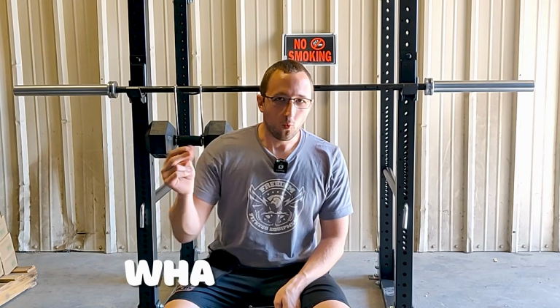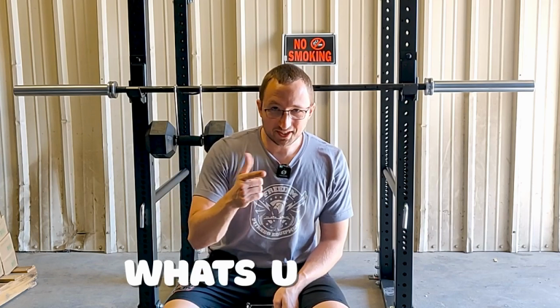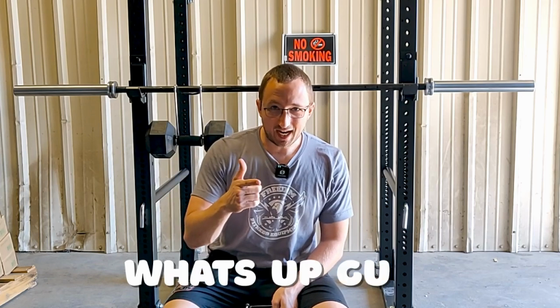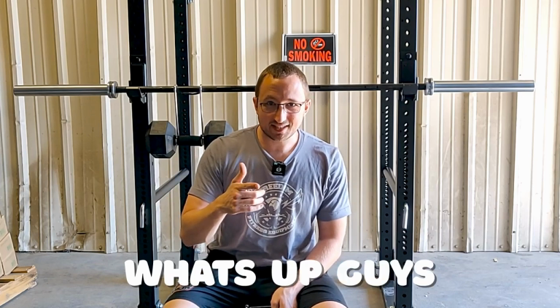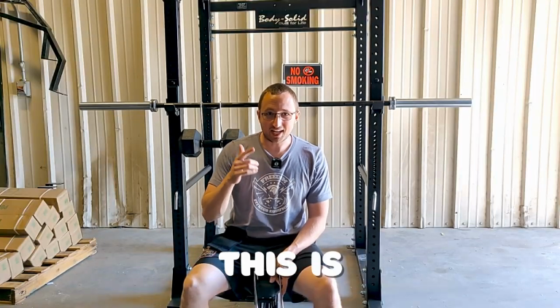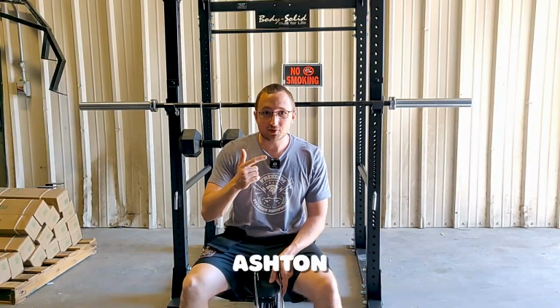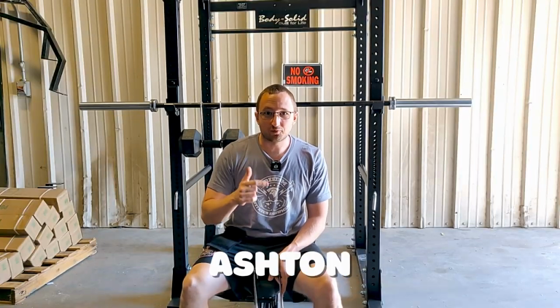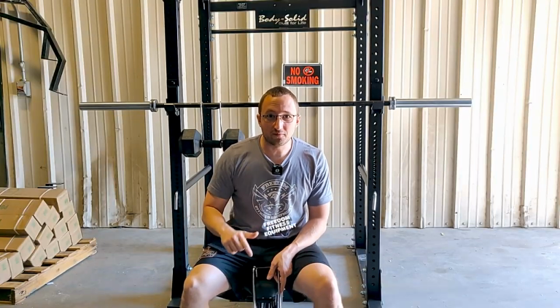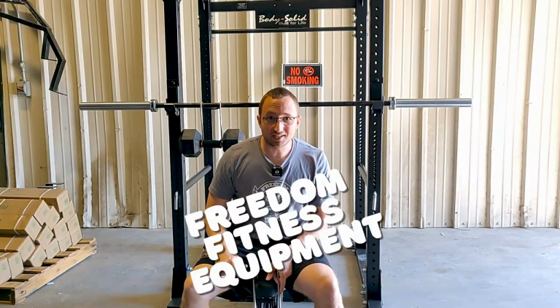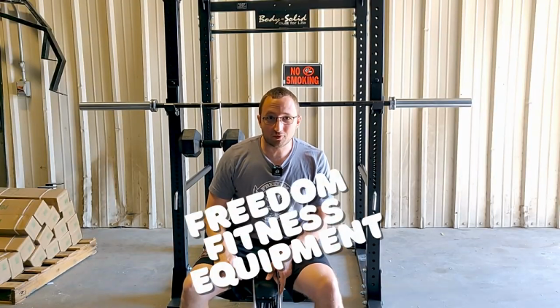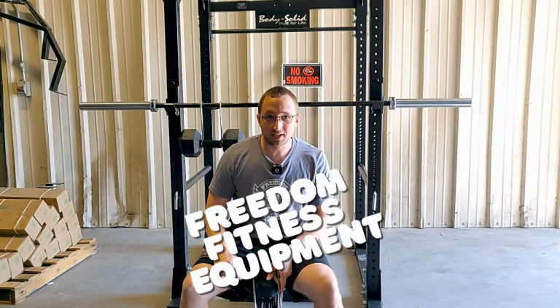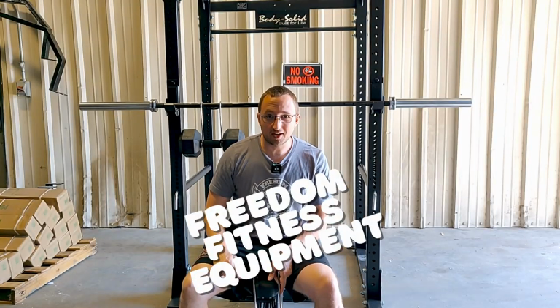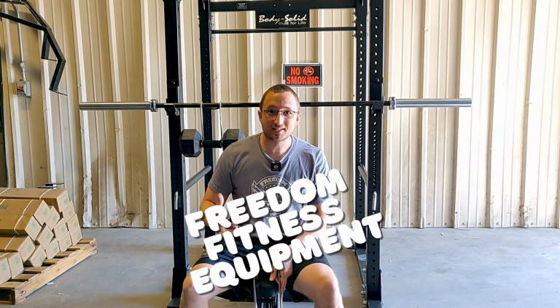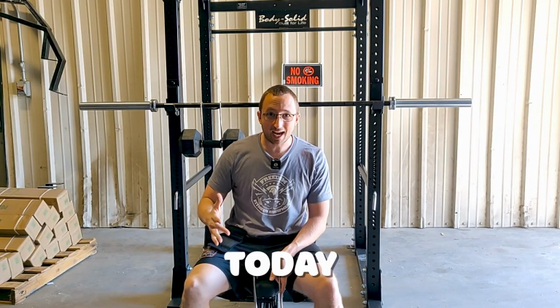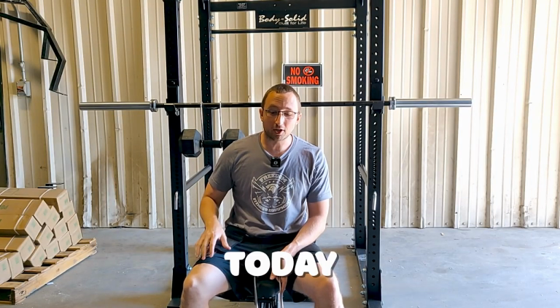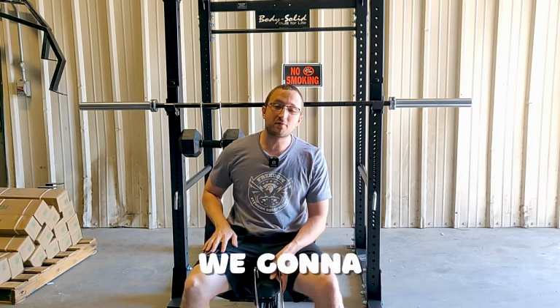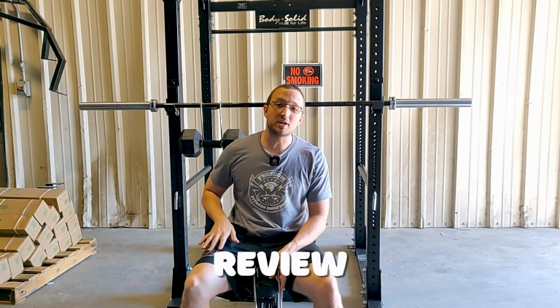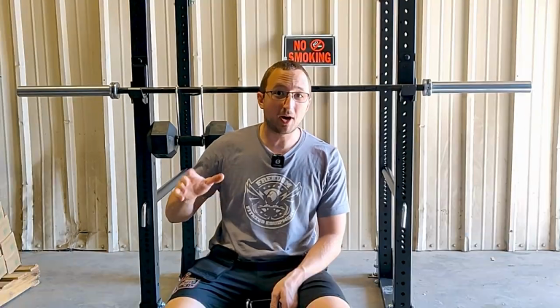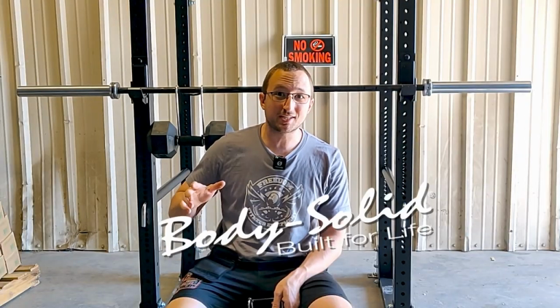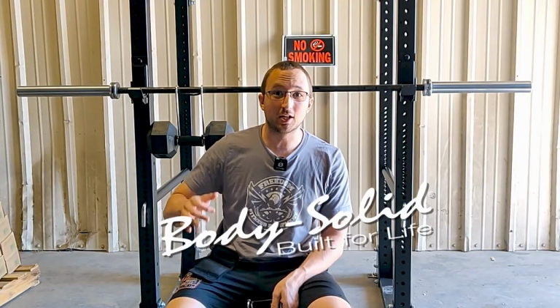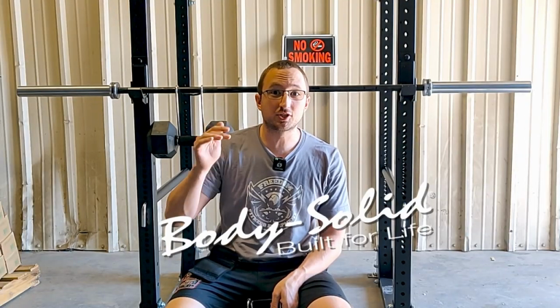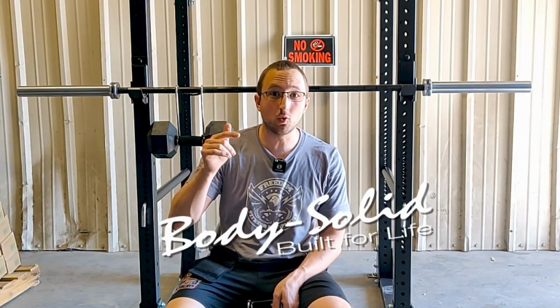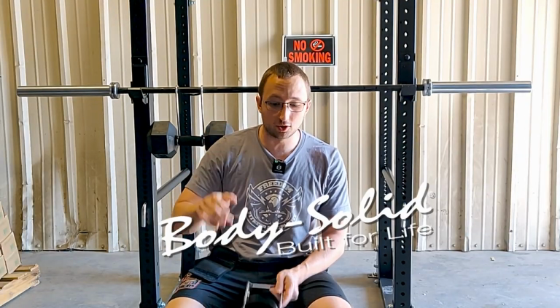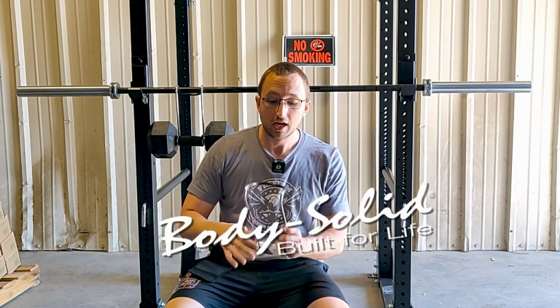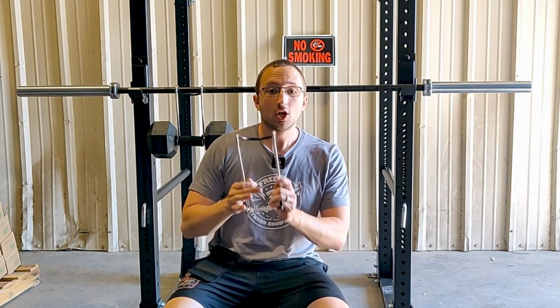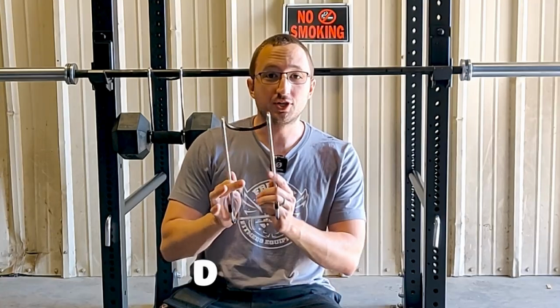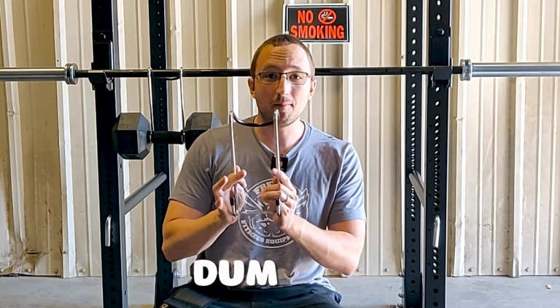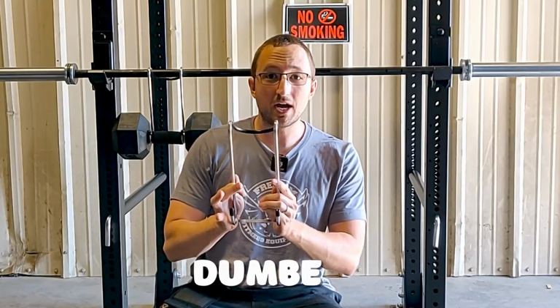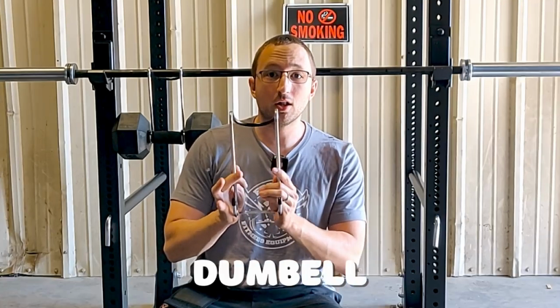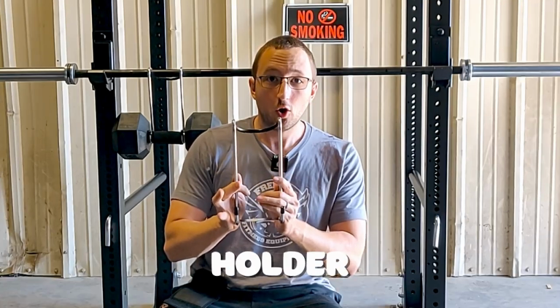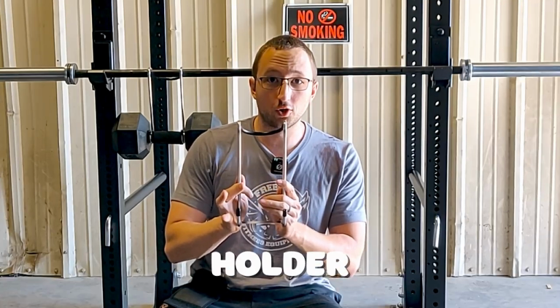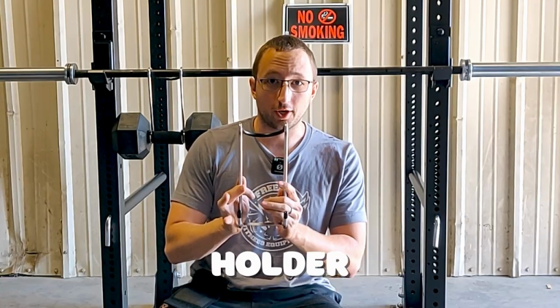What's up guys, this is Ashton with Freedom Fitness Equipment here, and today we're going to review the Body Solid Tools Dumbbell Holder.